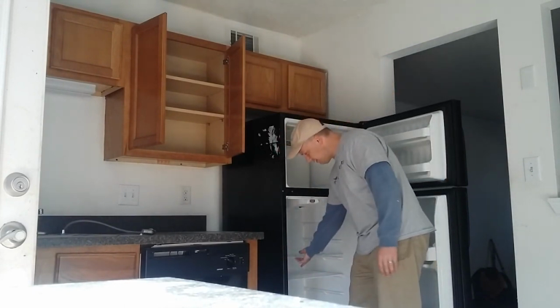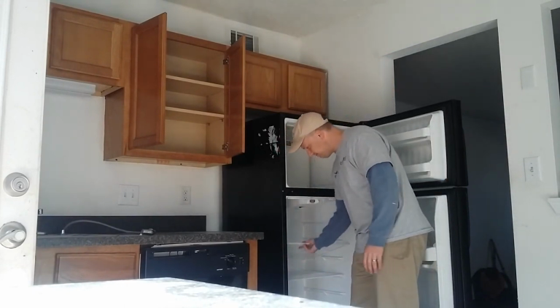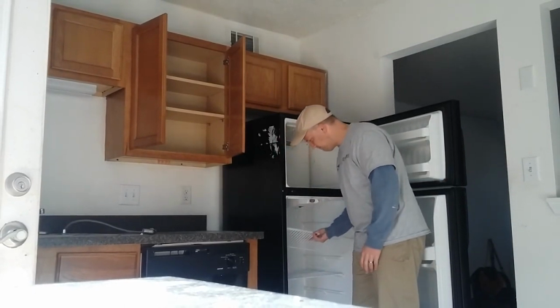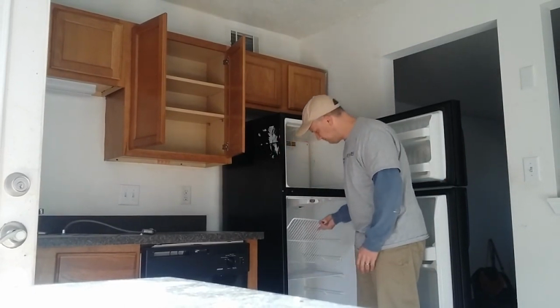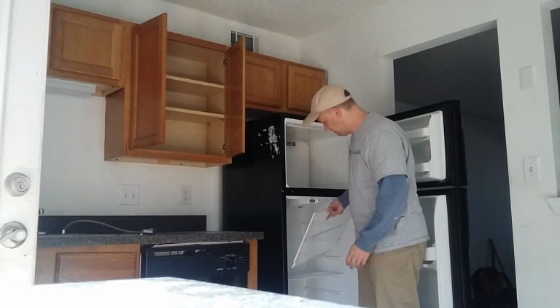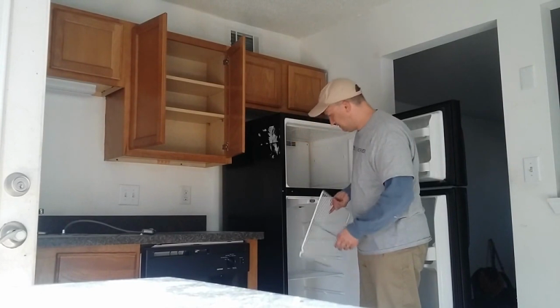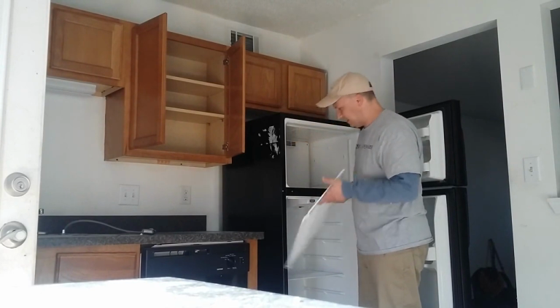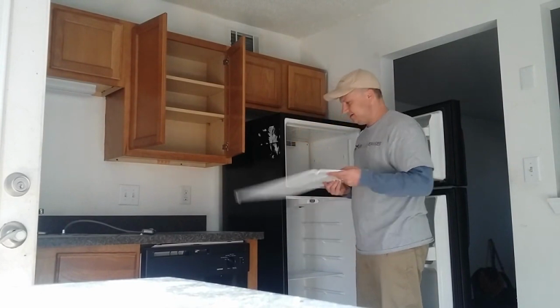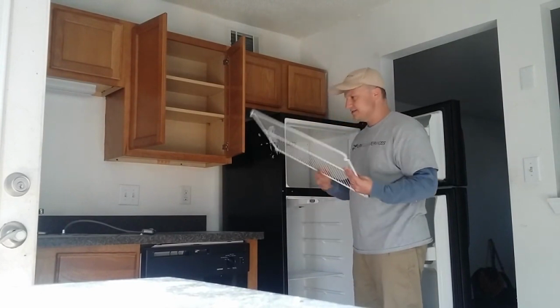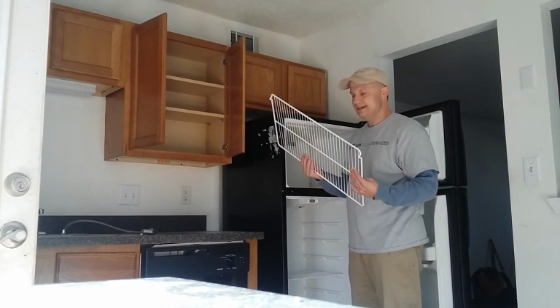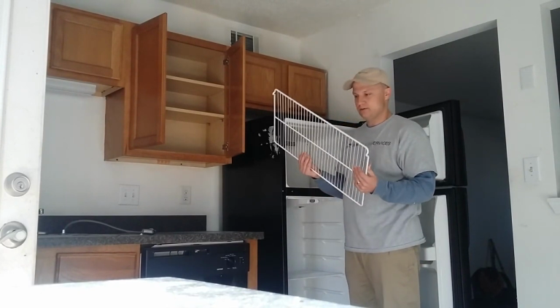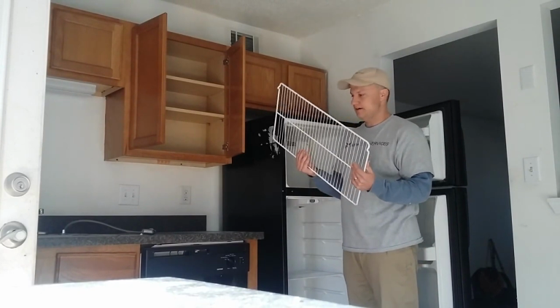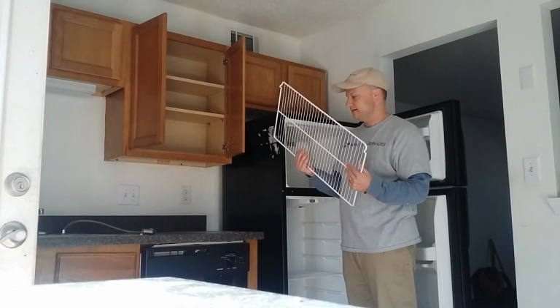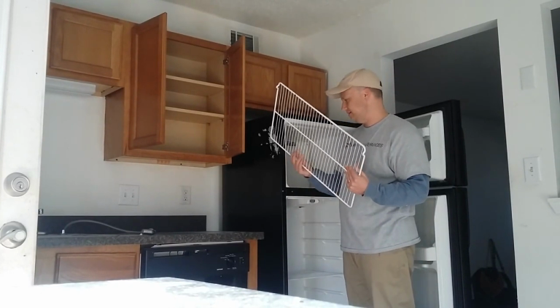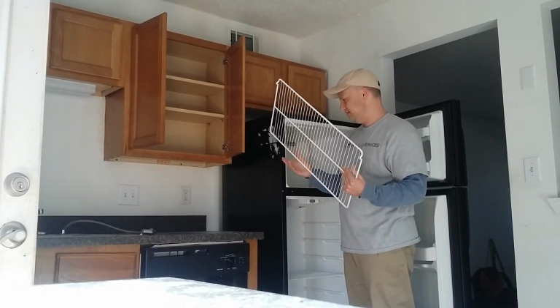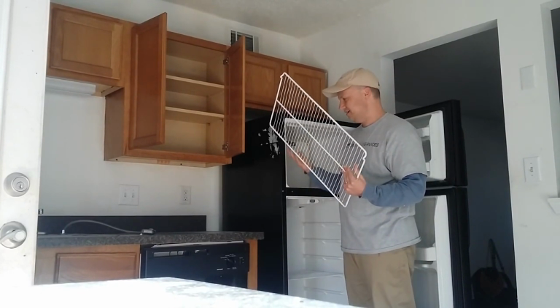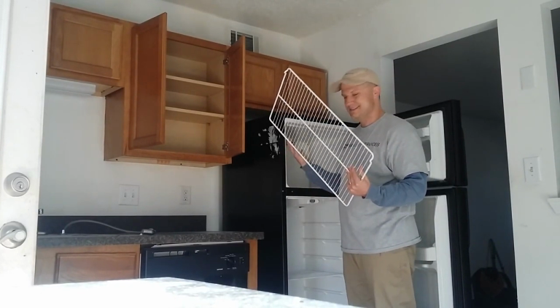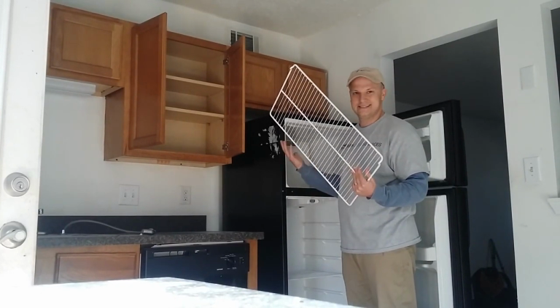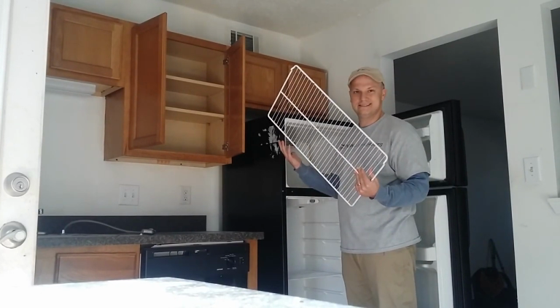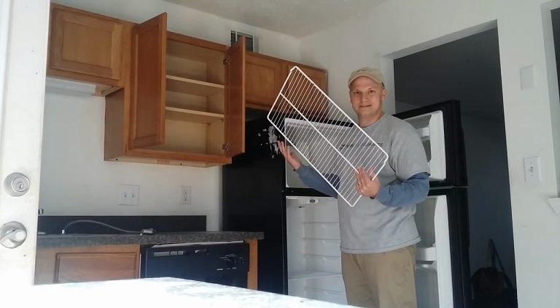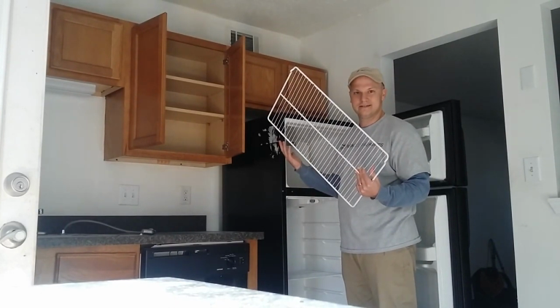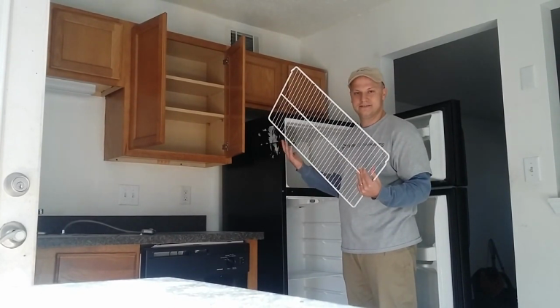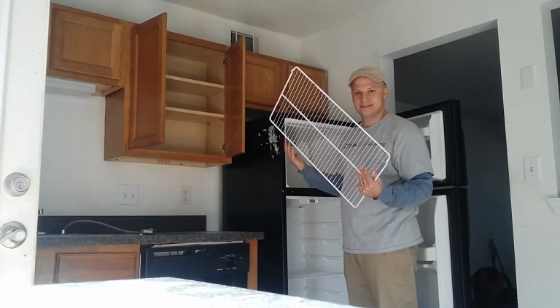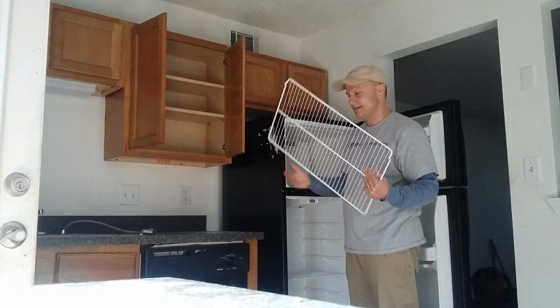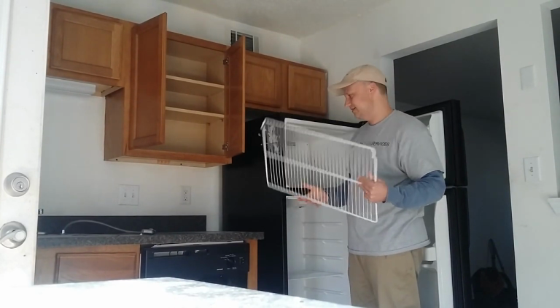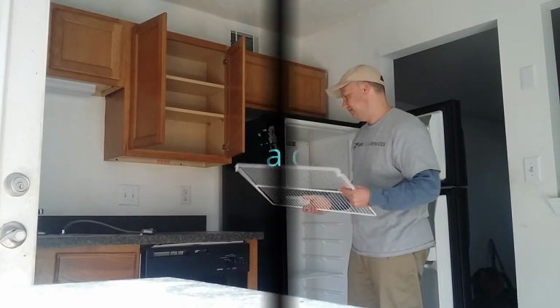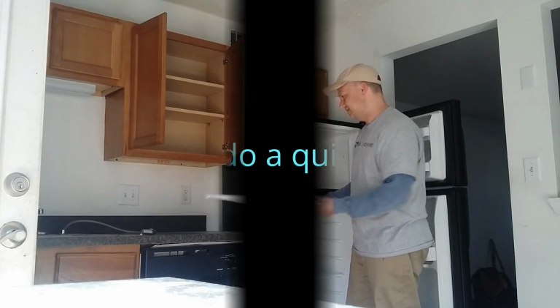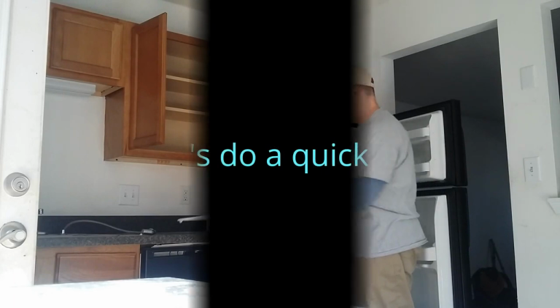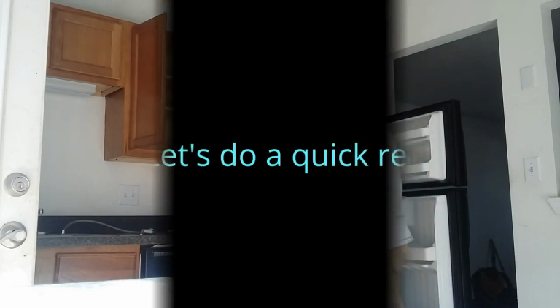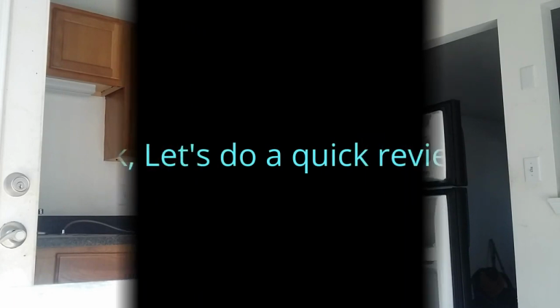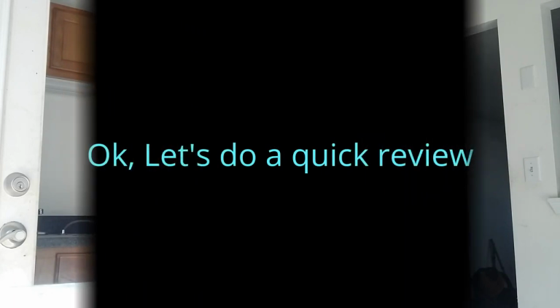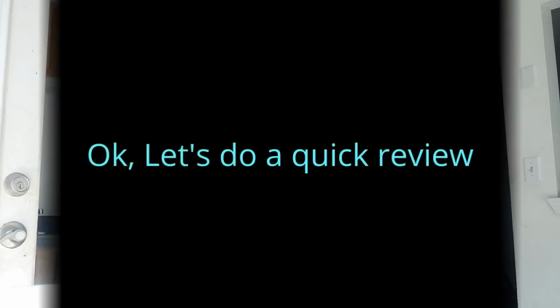I'll go ahead and take it apart because it's just easier when it's dirty to go ahead and take it apart.